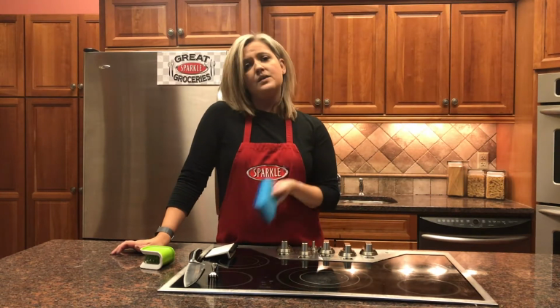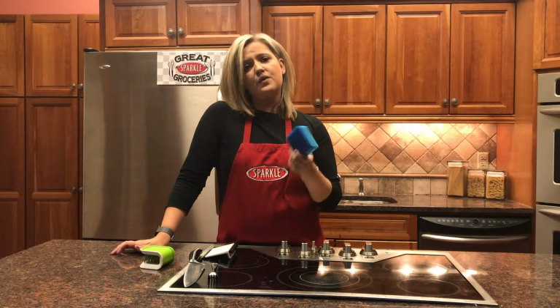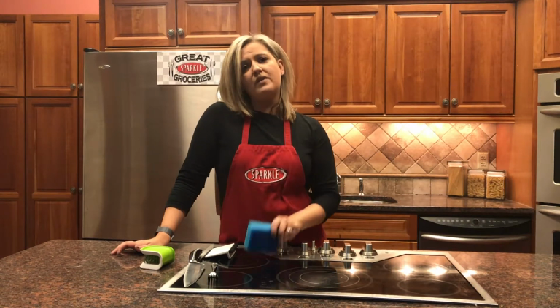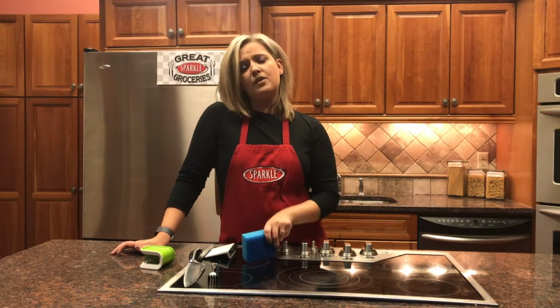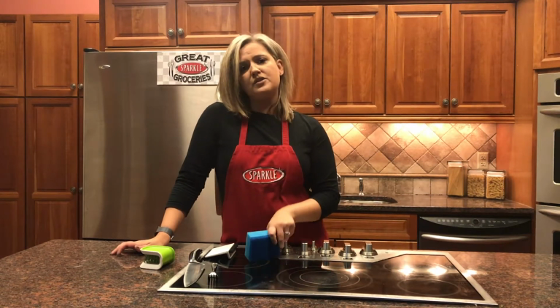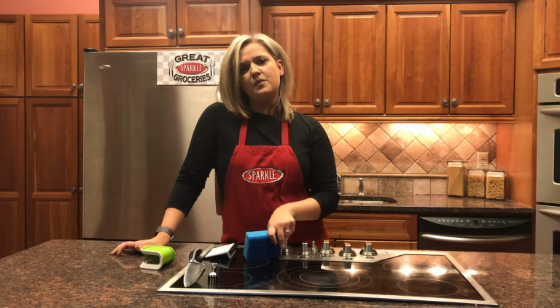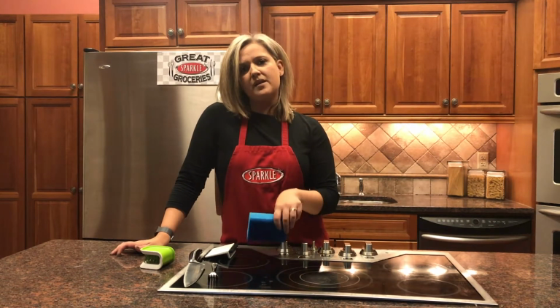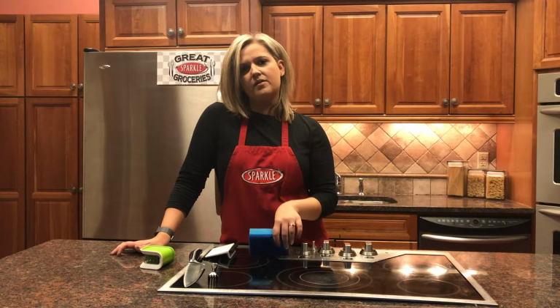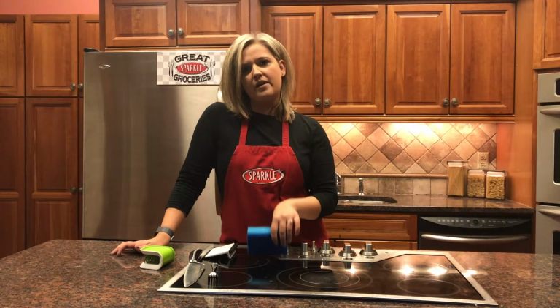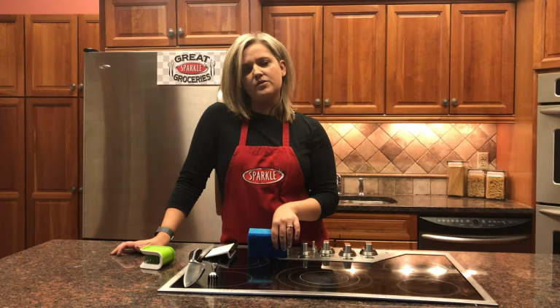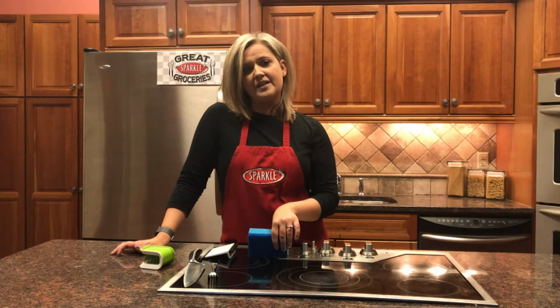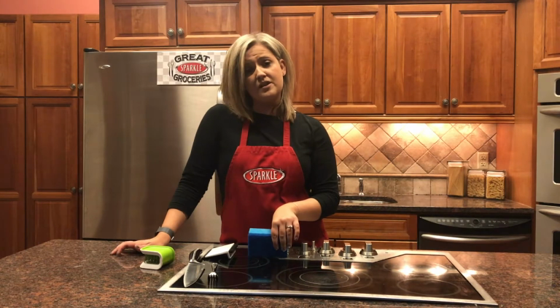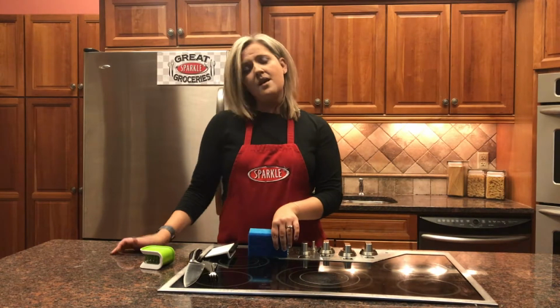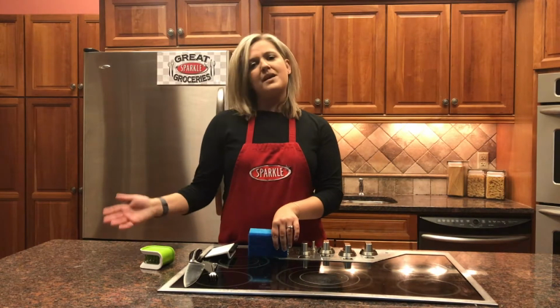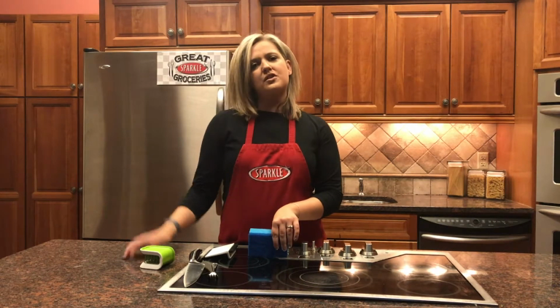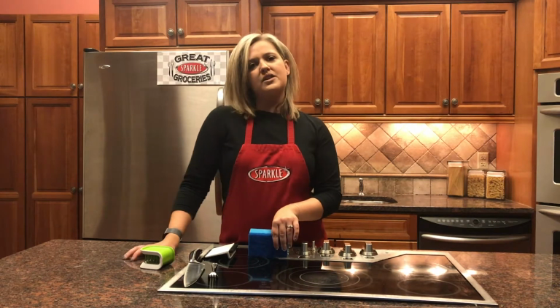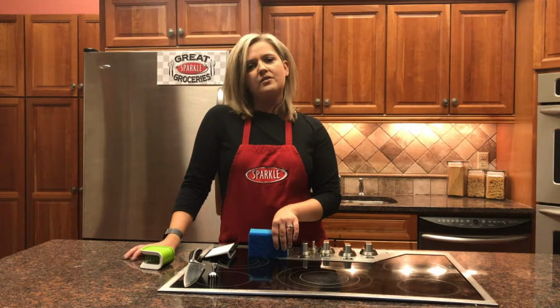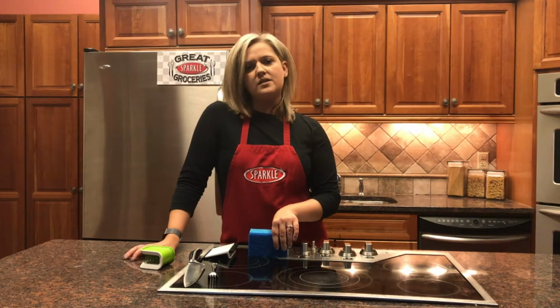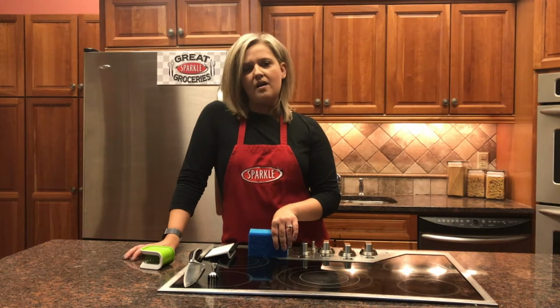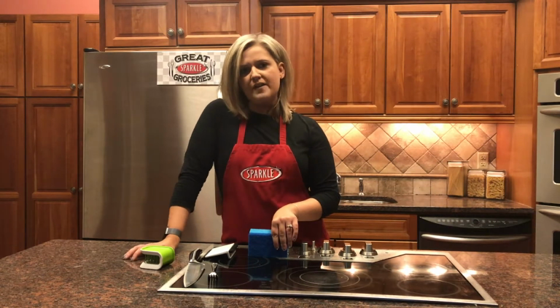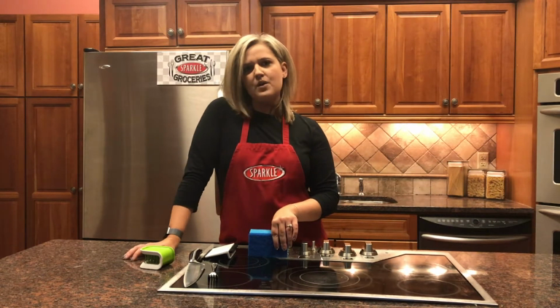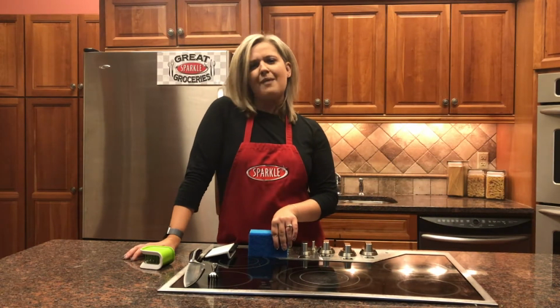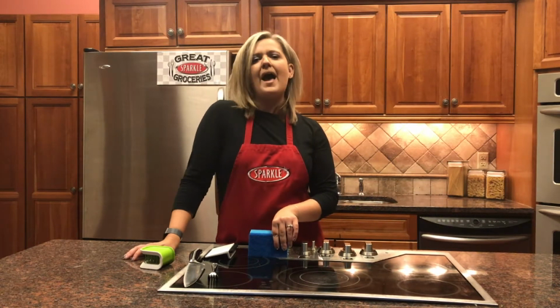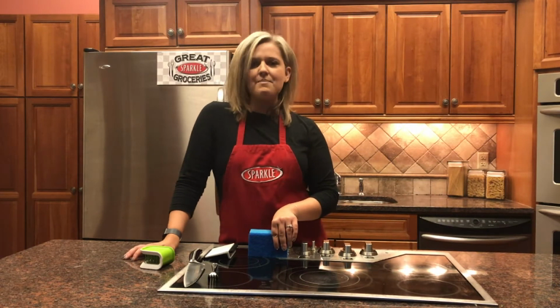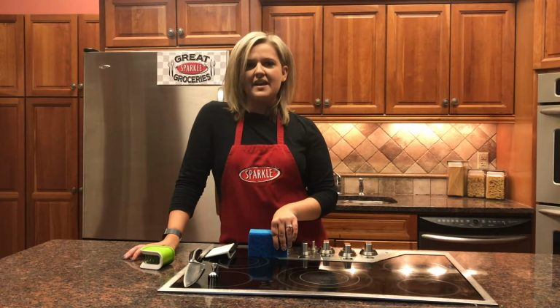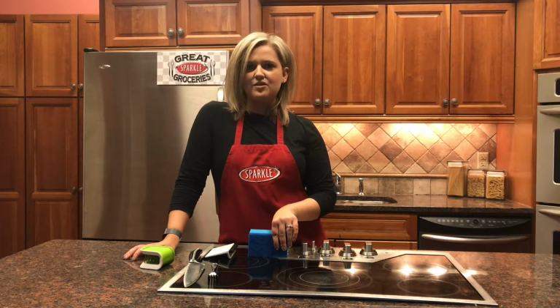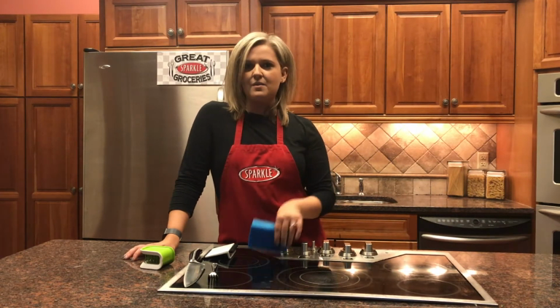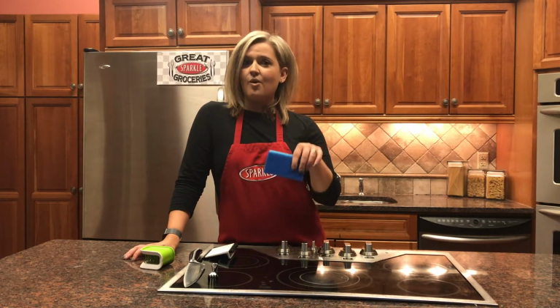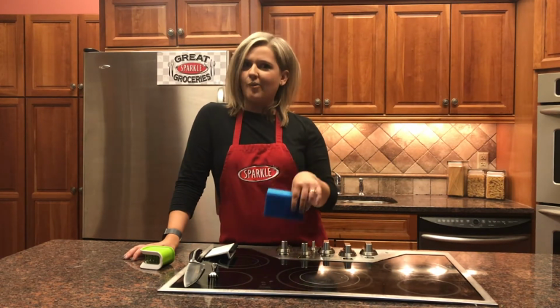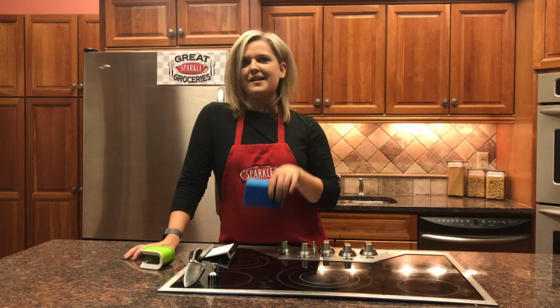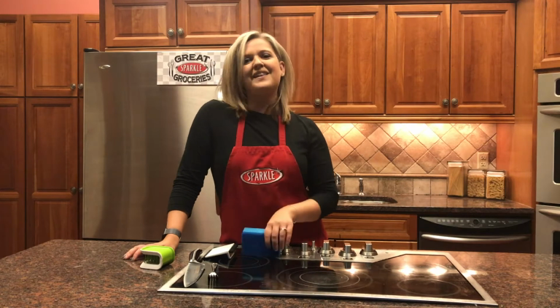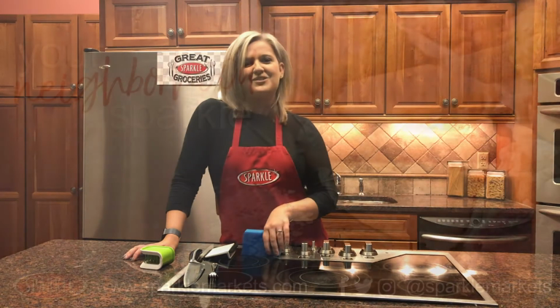So if you have any other questions for me here in the Great Groceries Kitchen, make sure to reach out to us on Facebook and I will happily answer them right here in the kitchen.